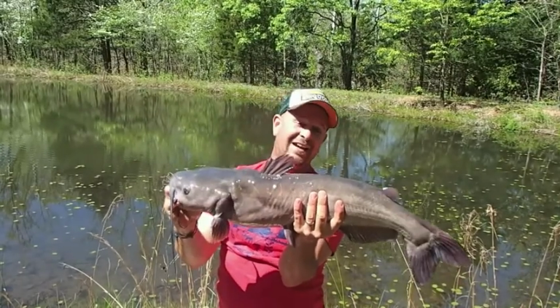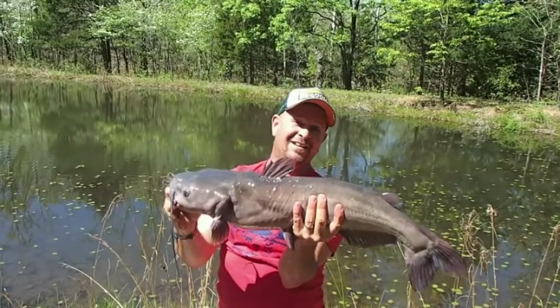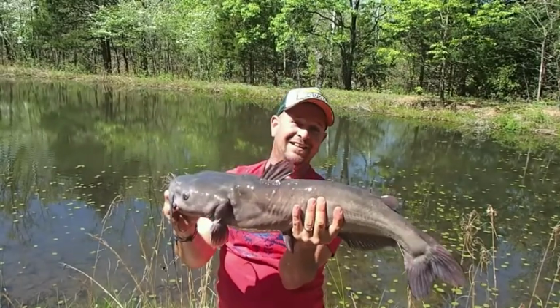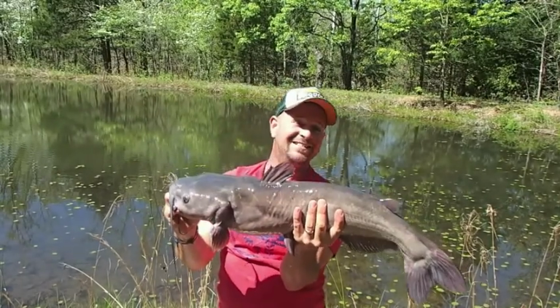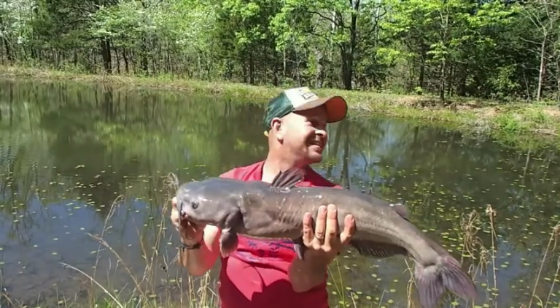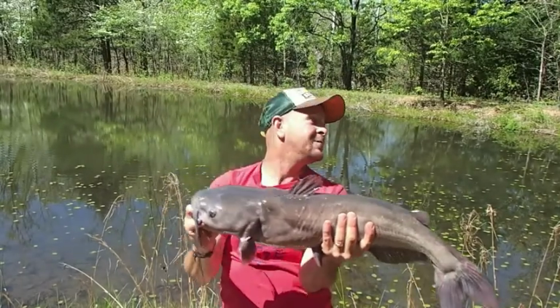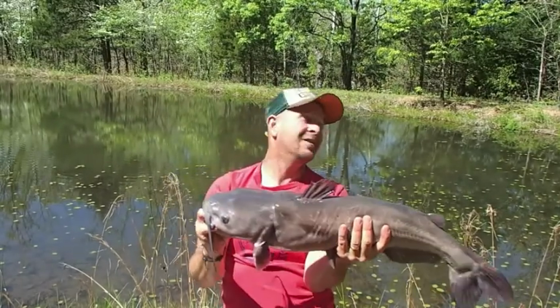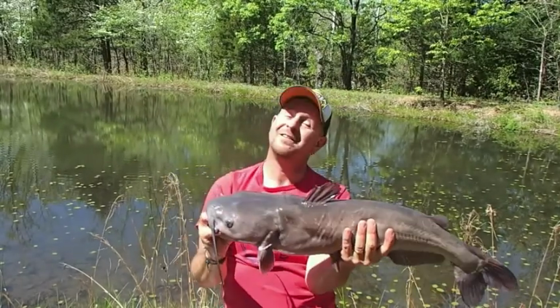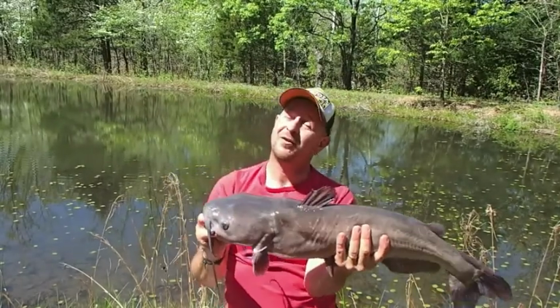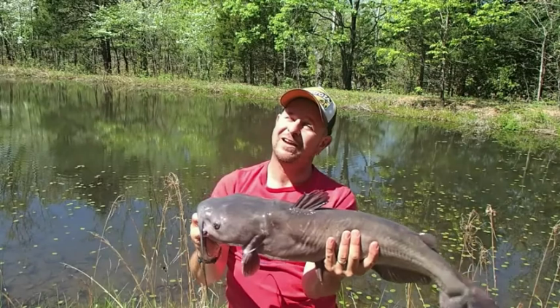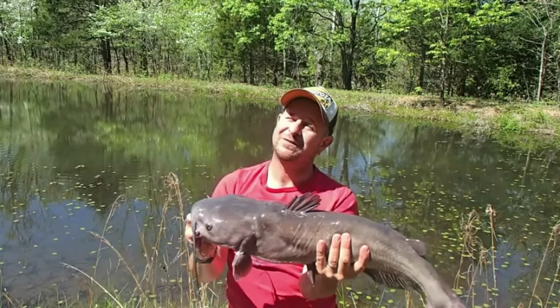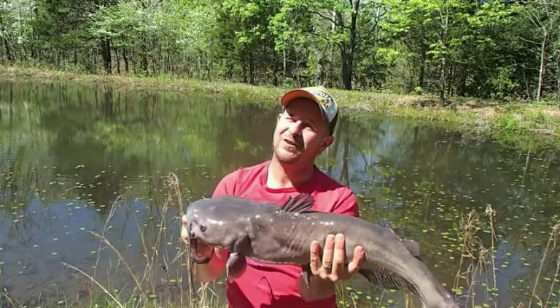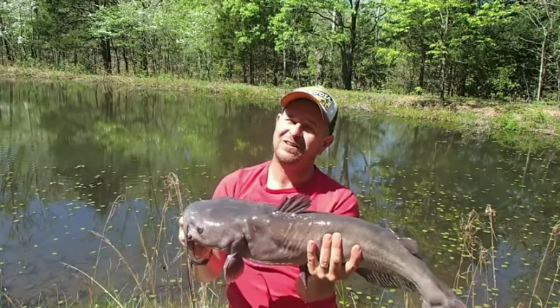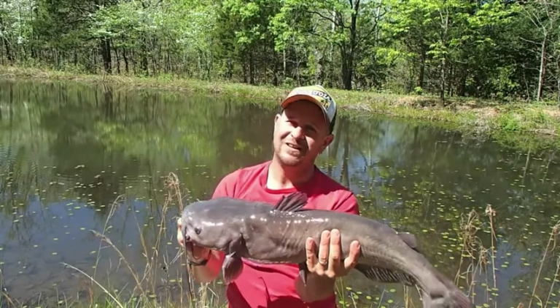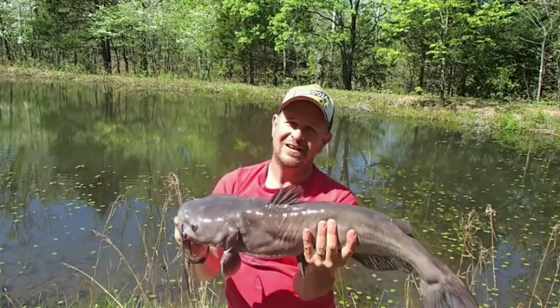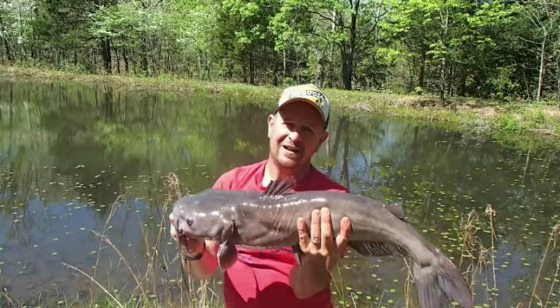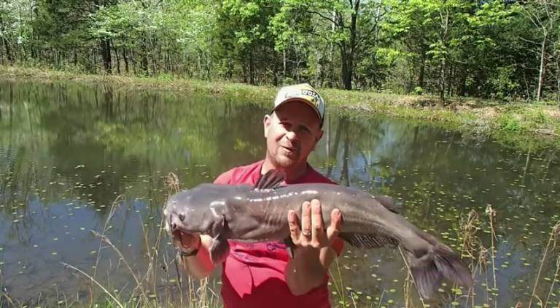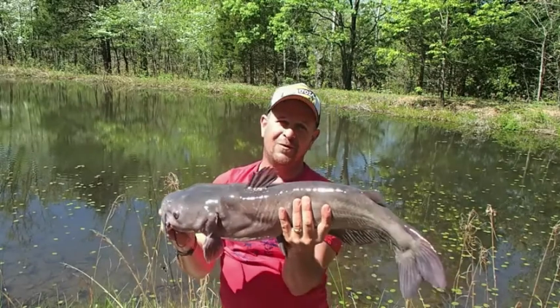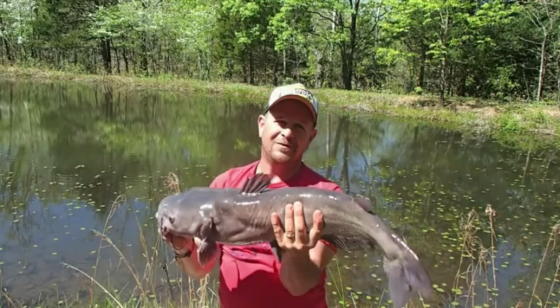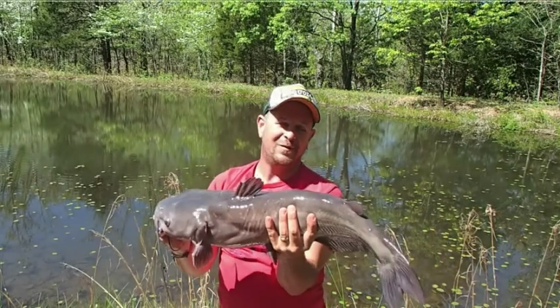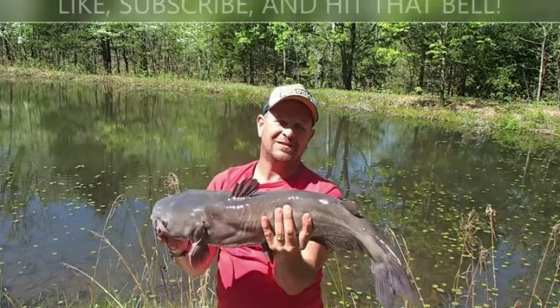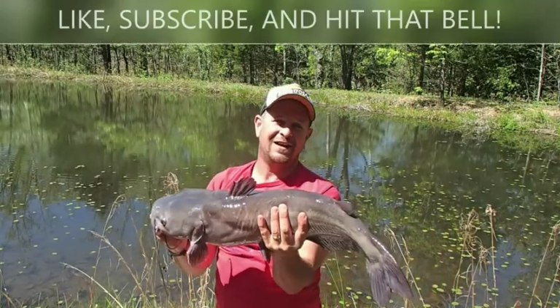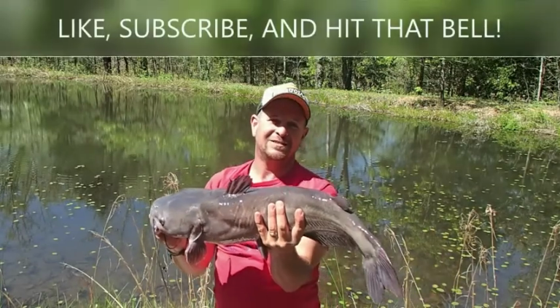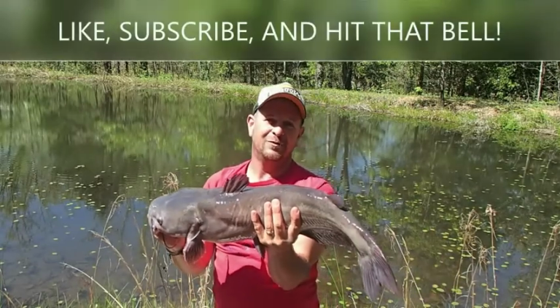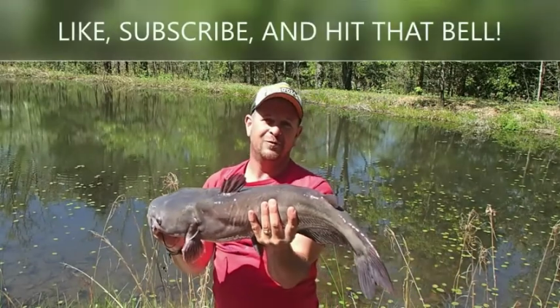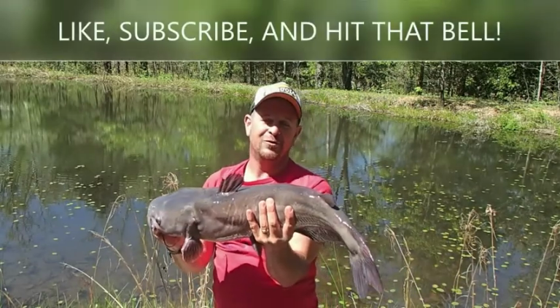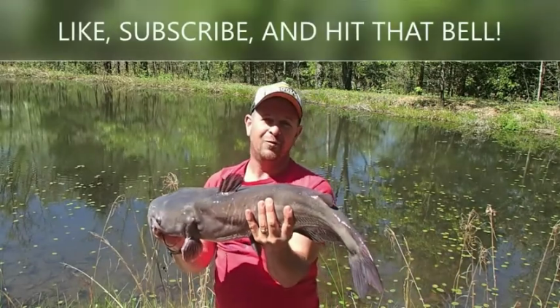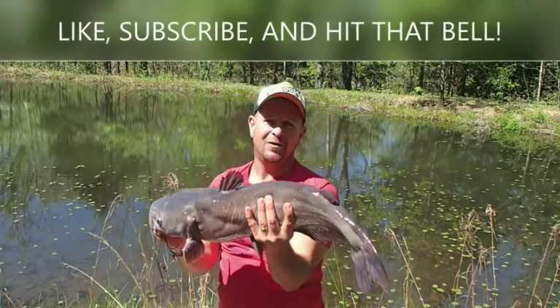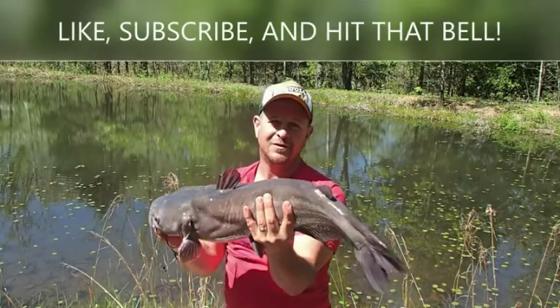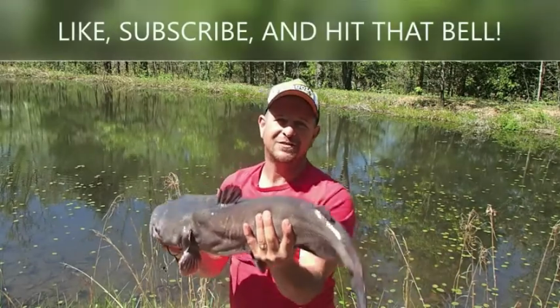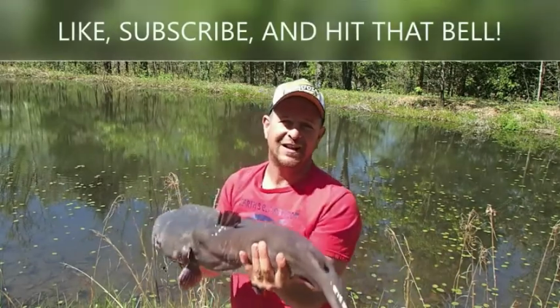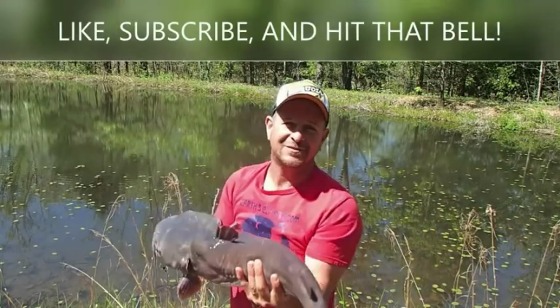Get out there at this time of year and go catch some fish. And remember — the best classroom has no walls. This Classroom.